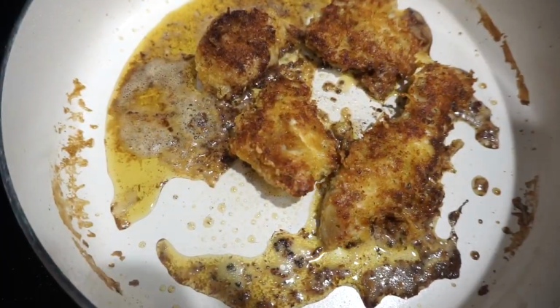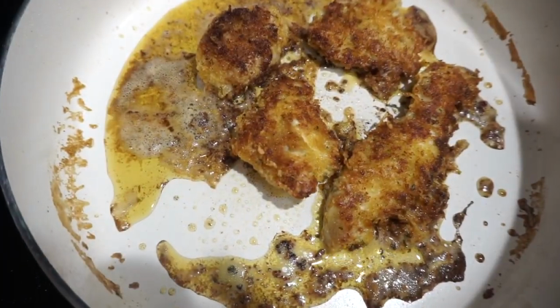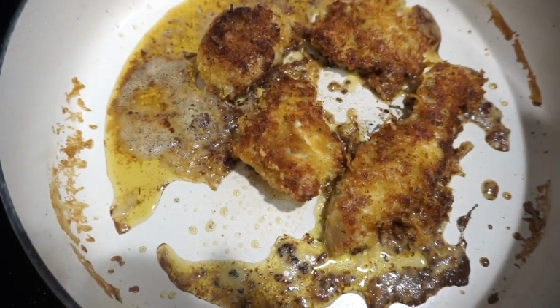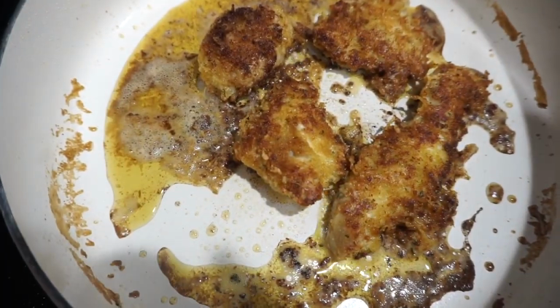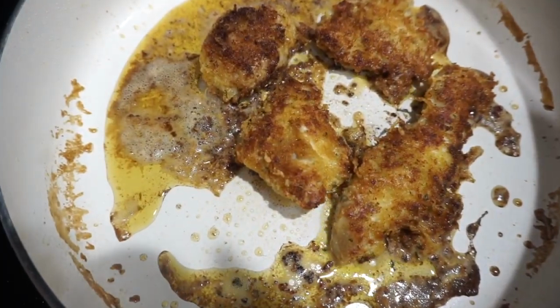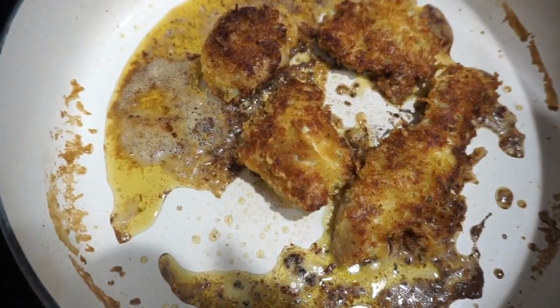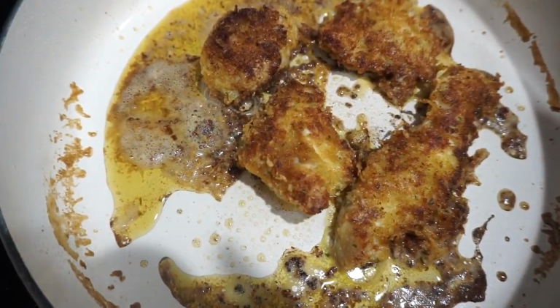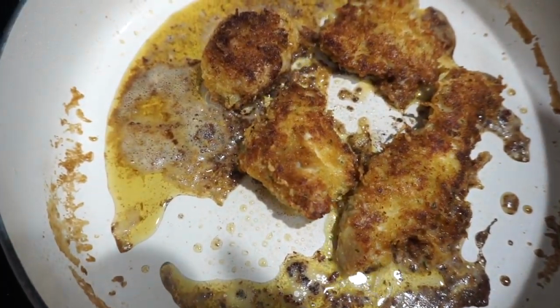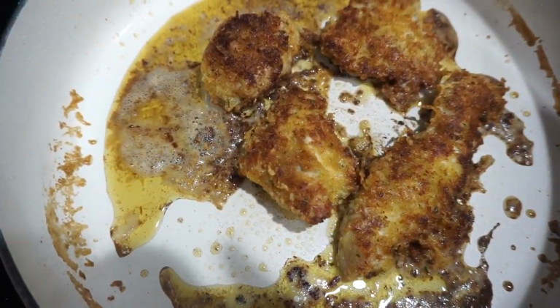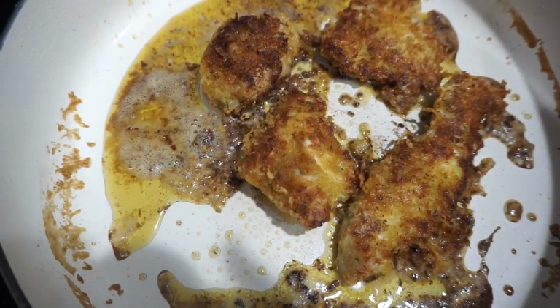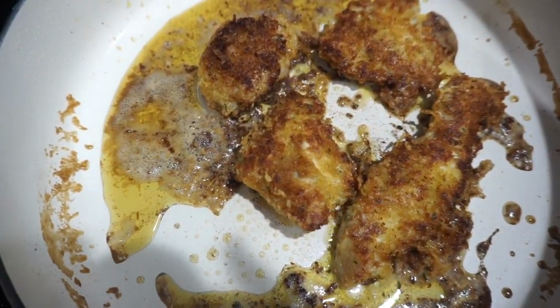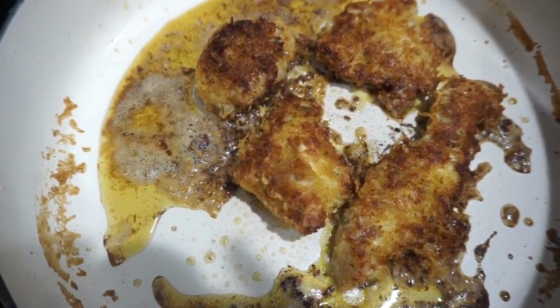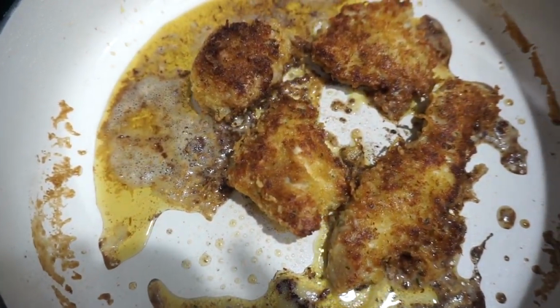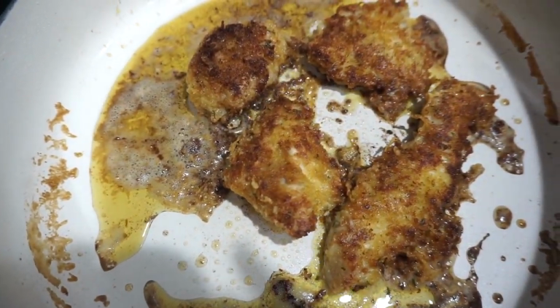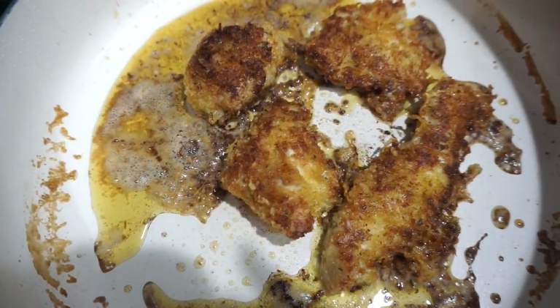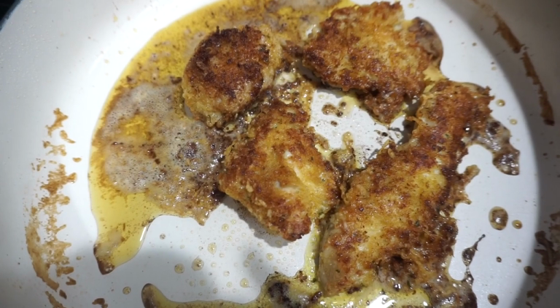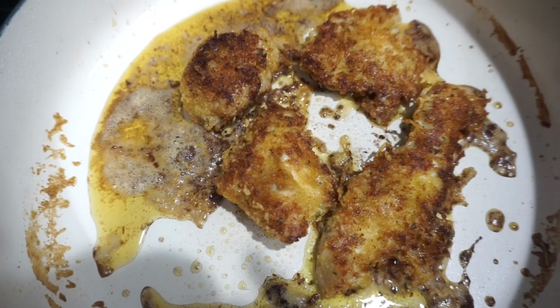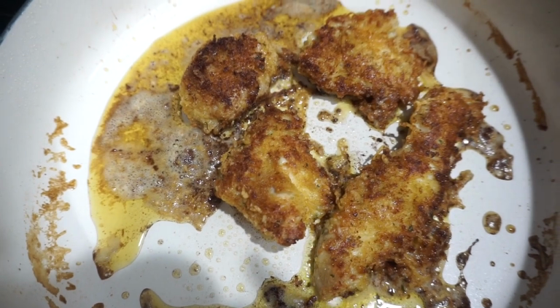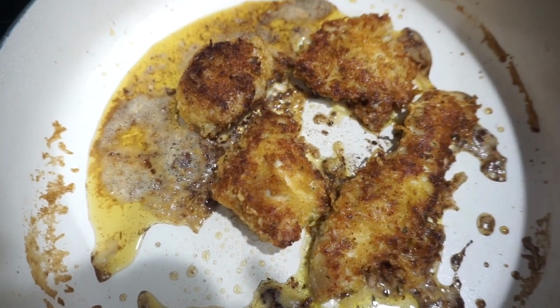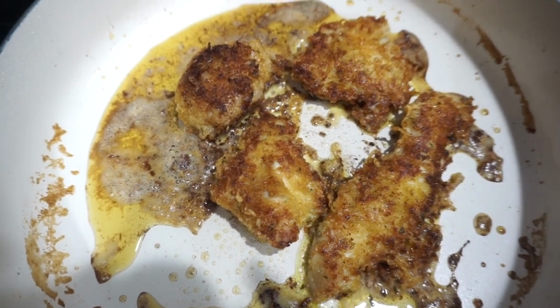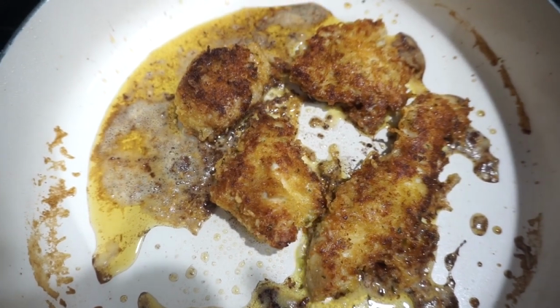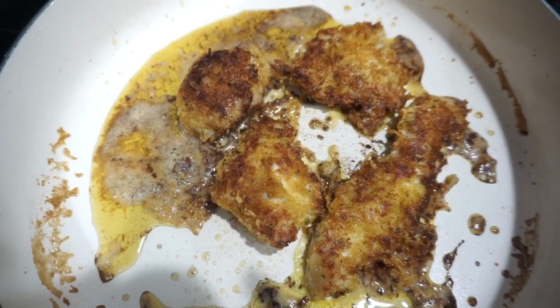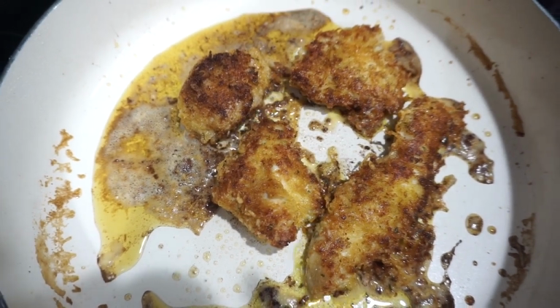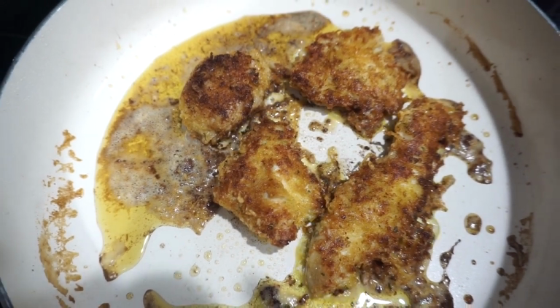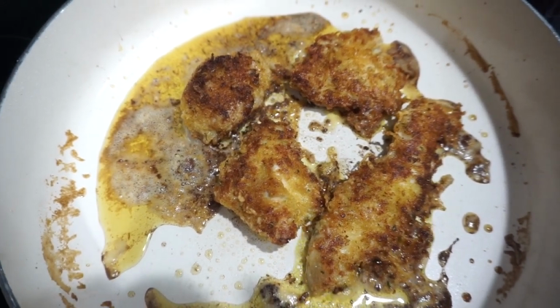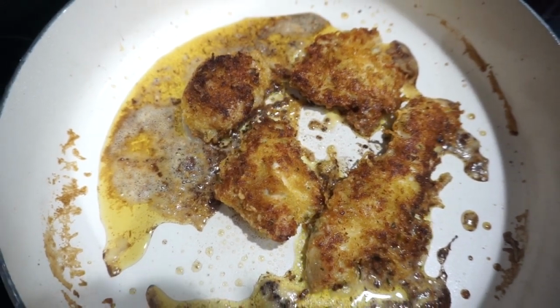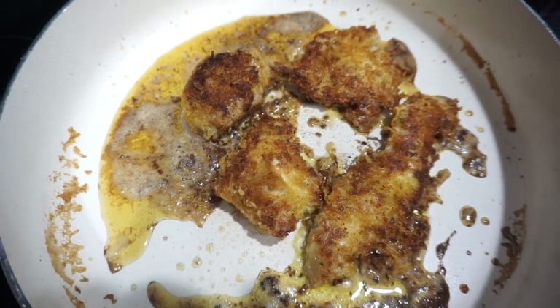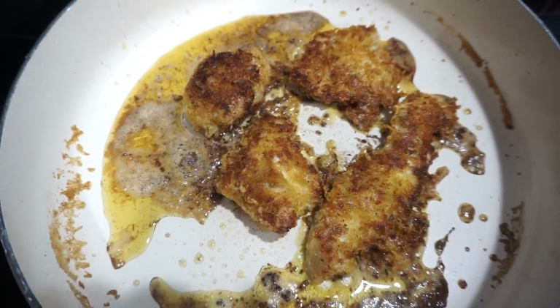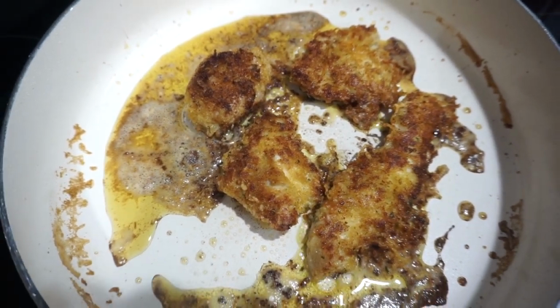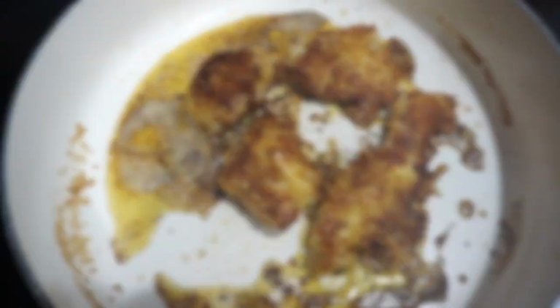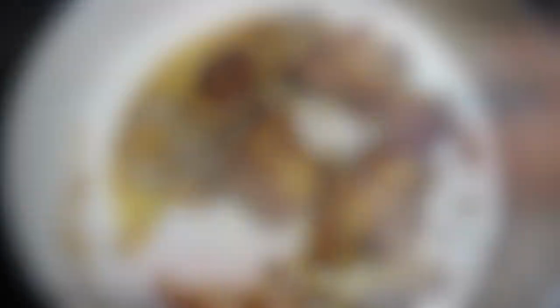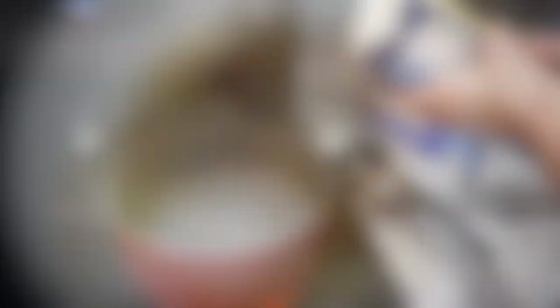Of course, you want to make sure it's cooked all the way through to 165 degrees. And this is what the chicken ended up looking like — super nice and crispy and delicious.